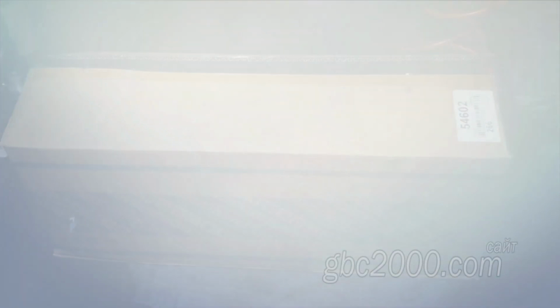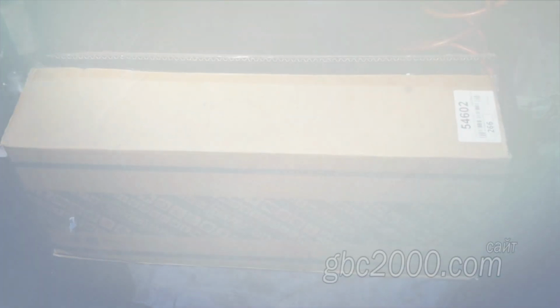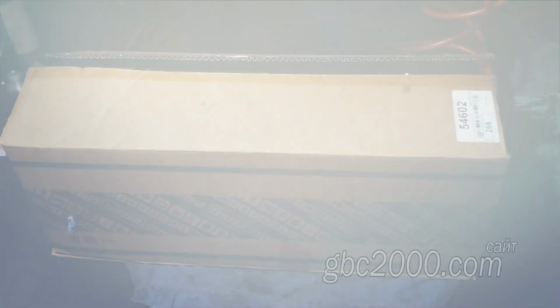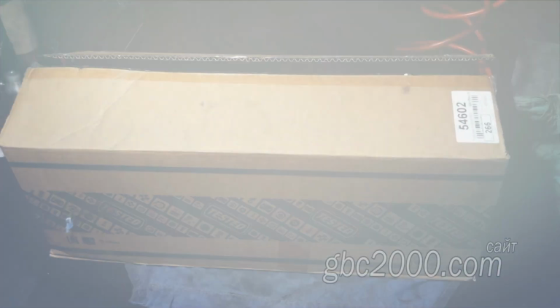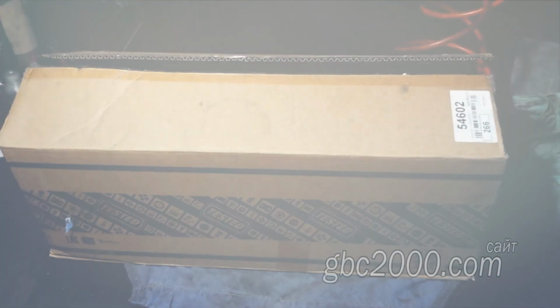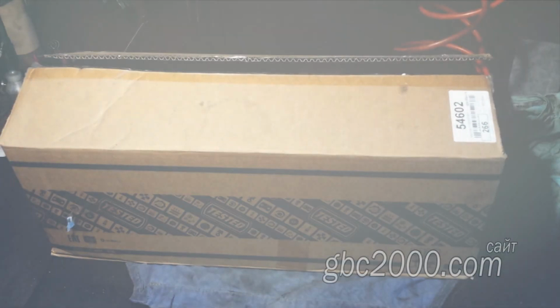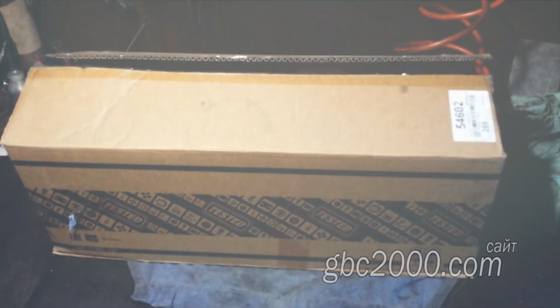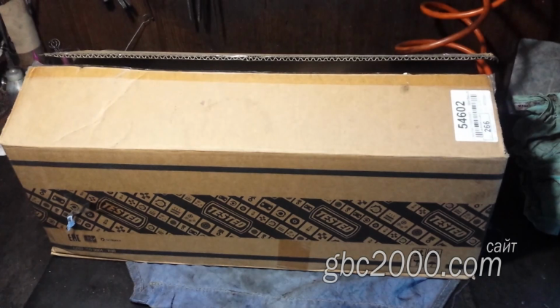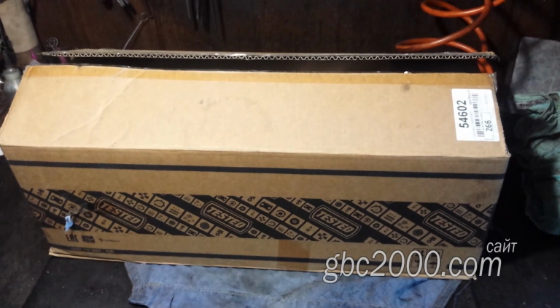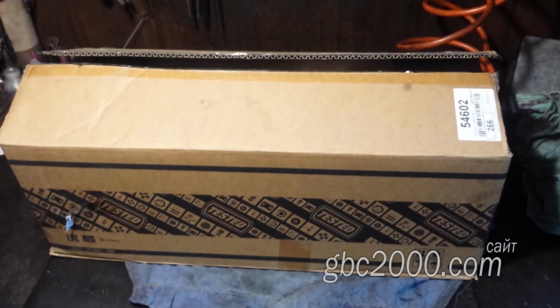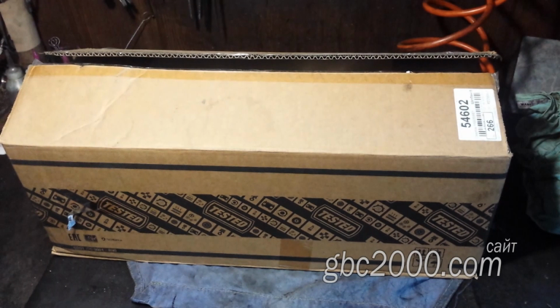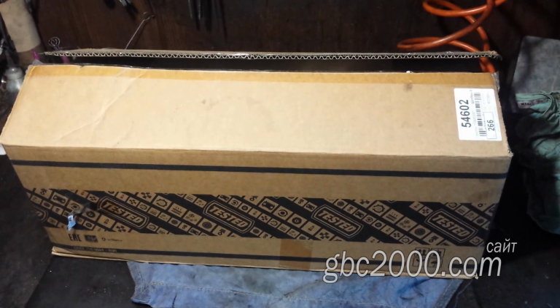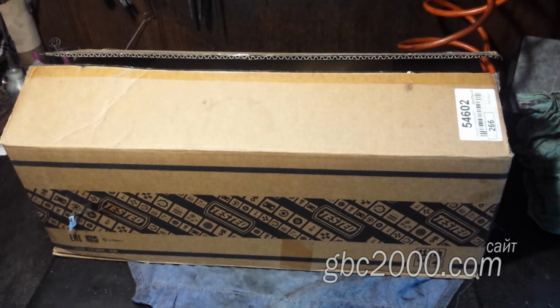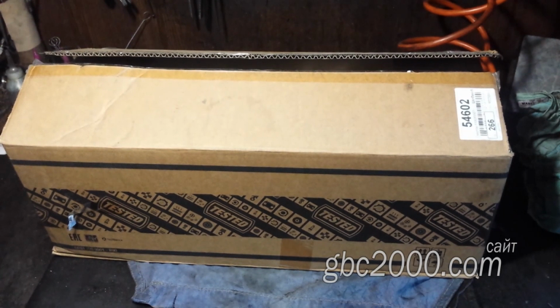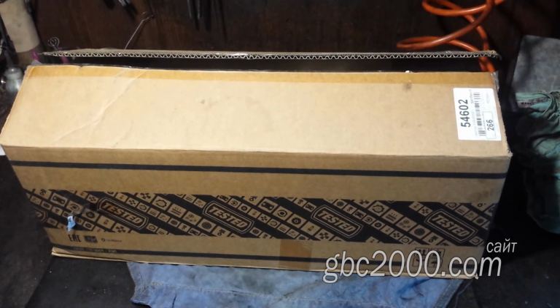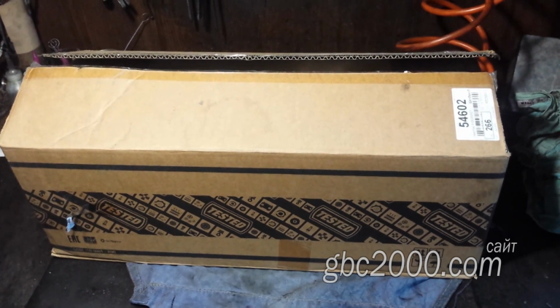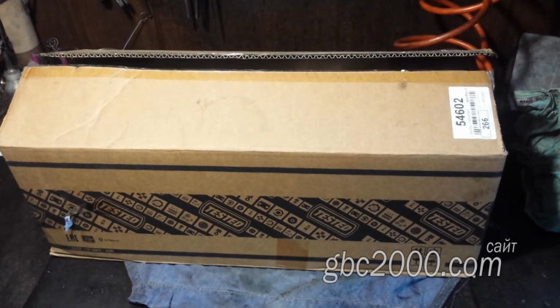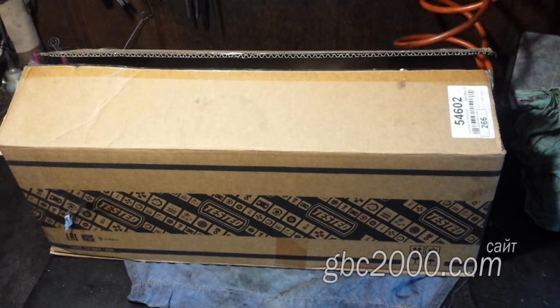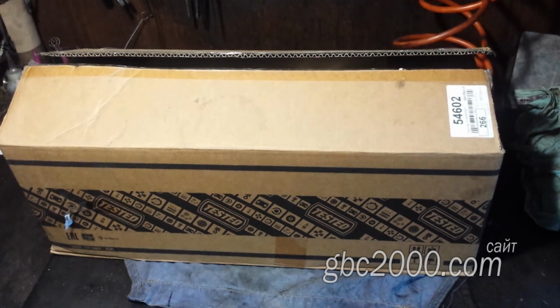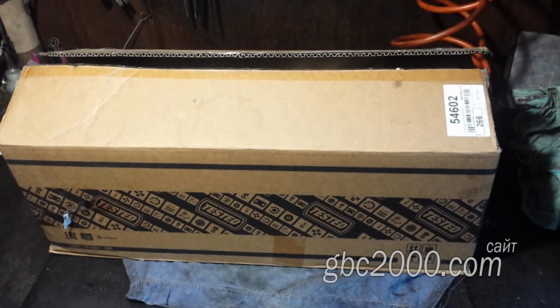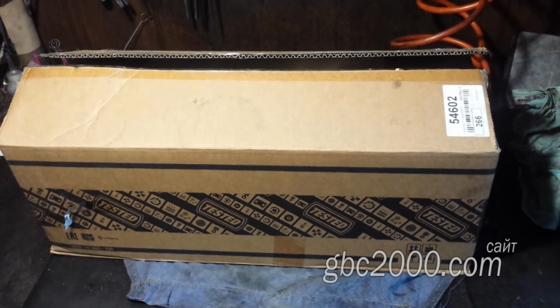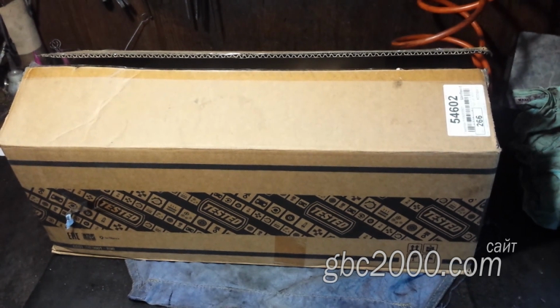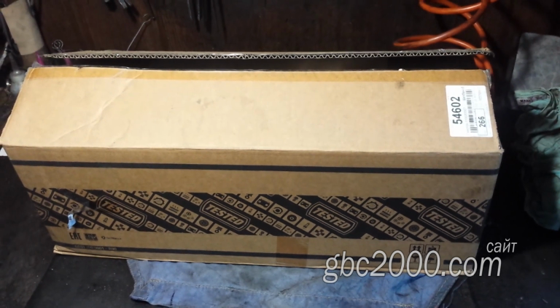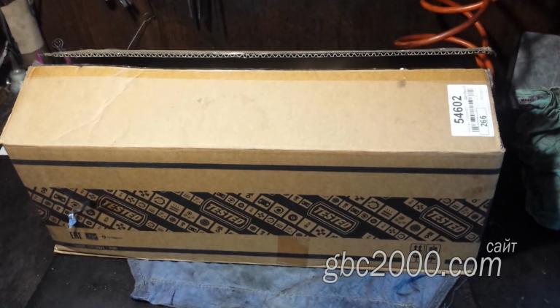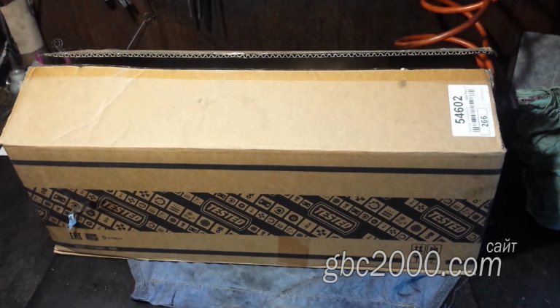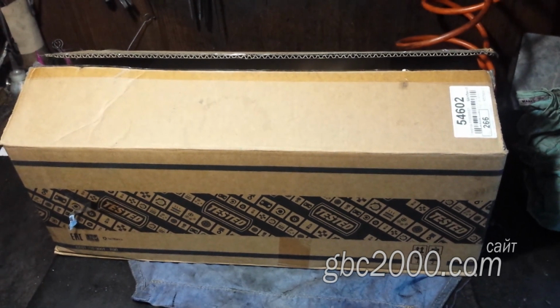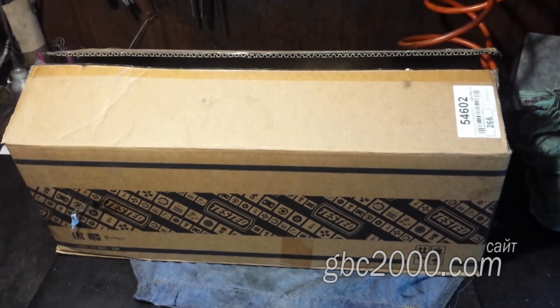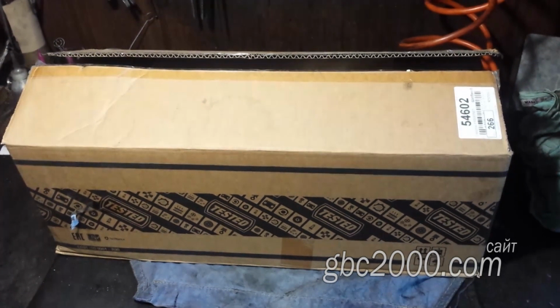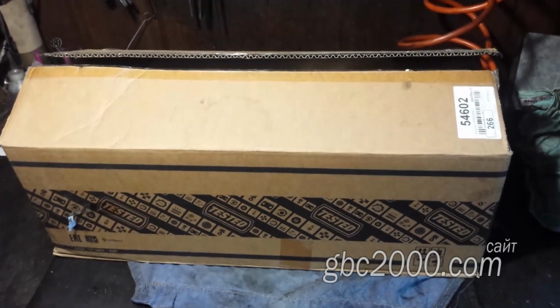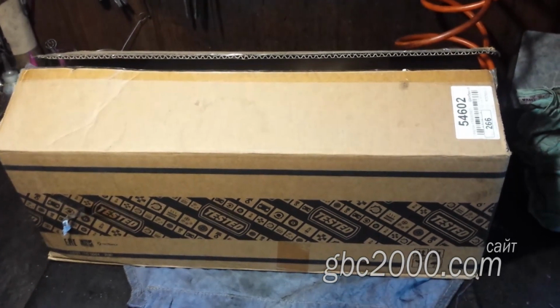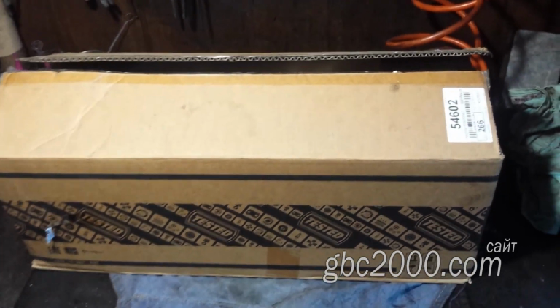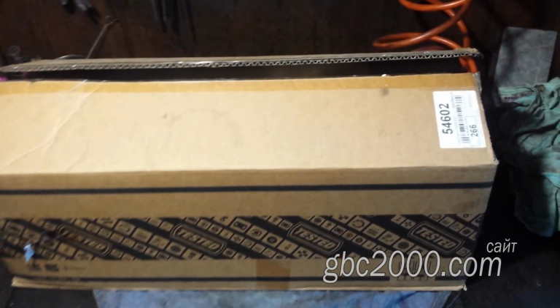Доброго всем! Сегодня у меня на верстаке новая головка от Mitsubishi, двигатель 4D56. Их очень часто приходится варить.